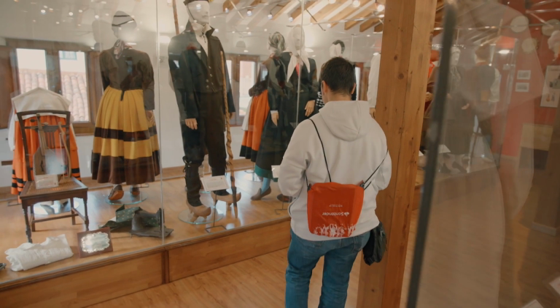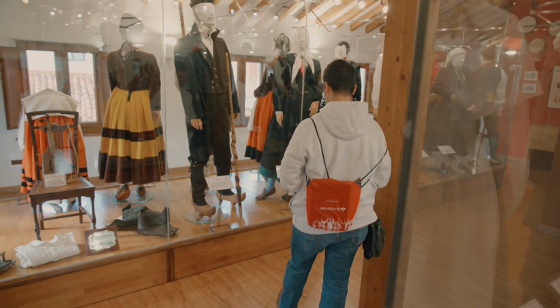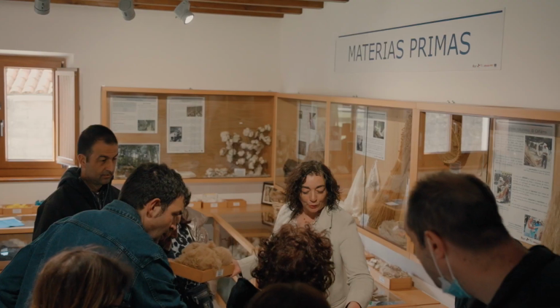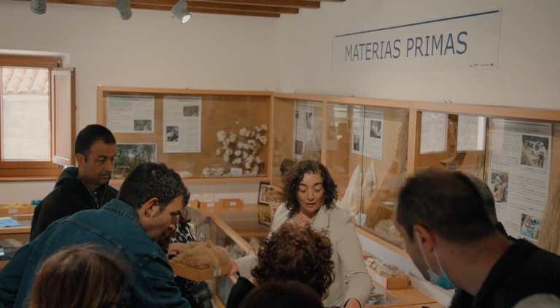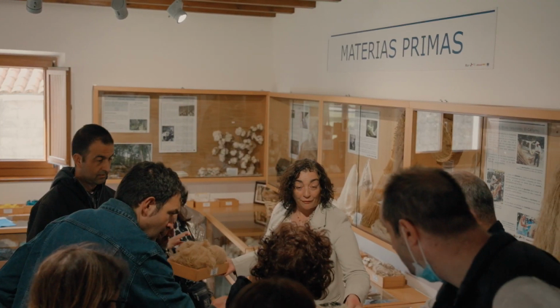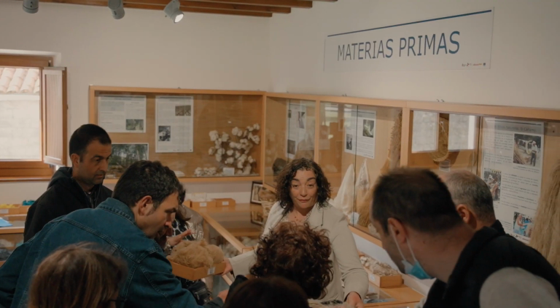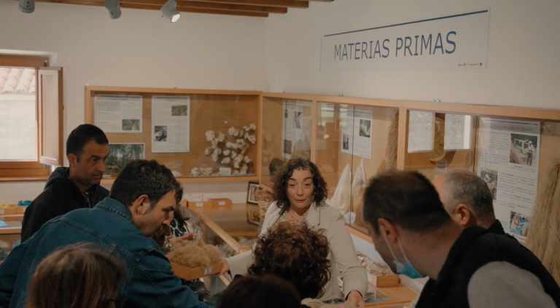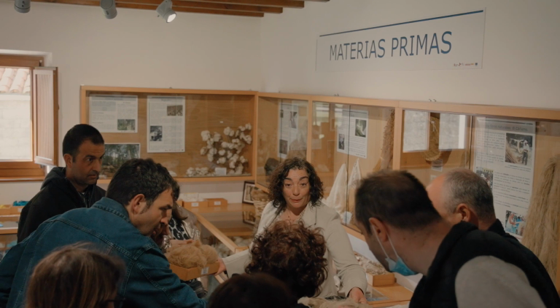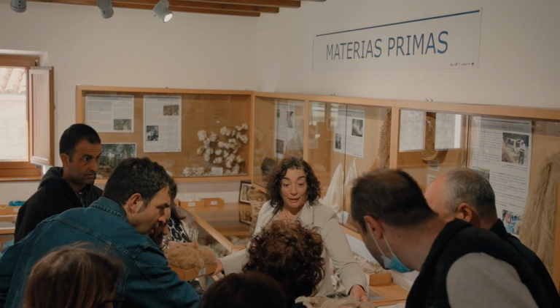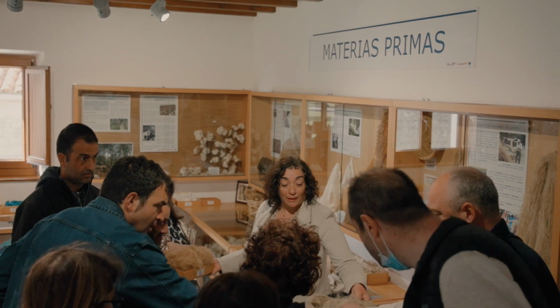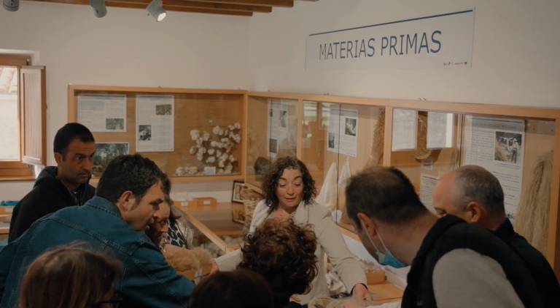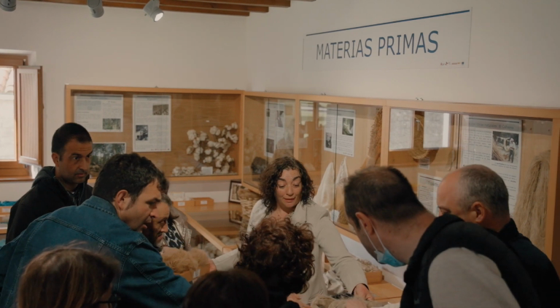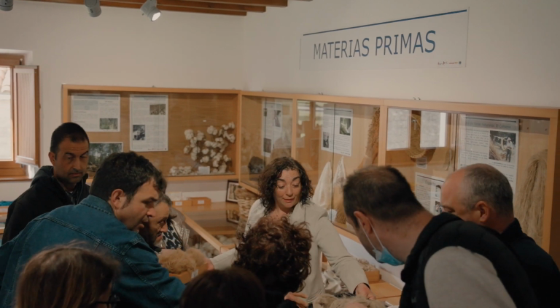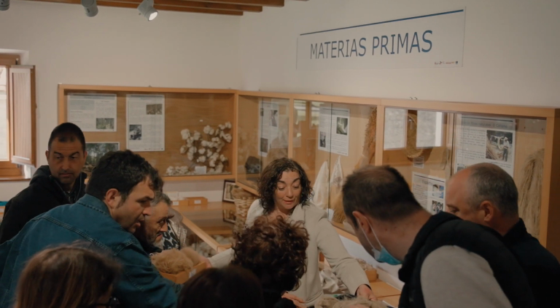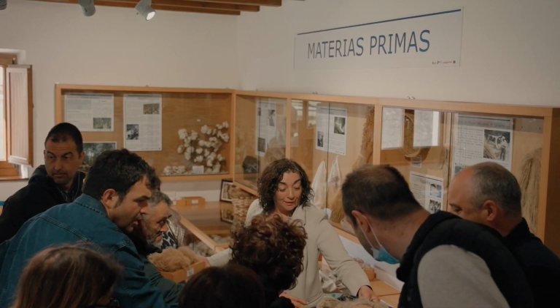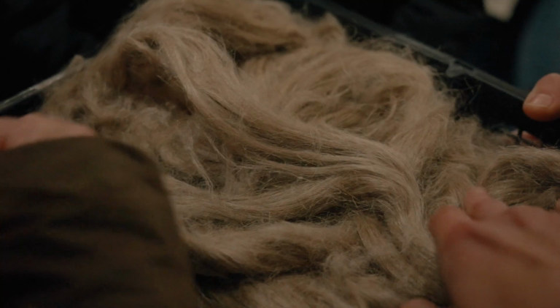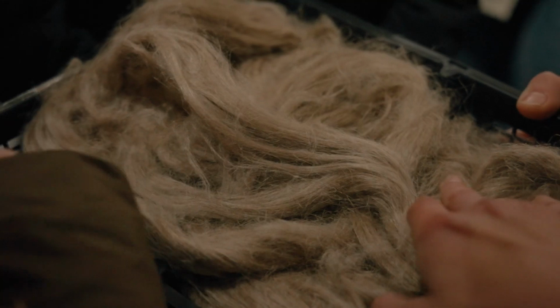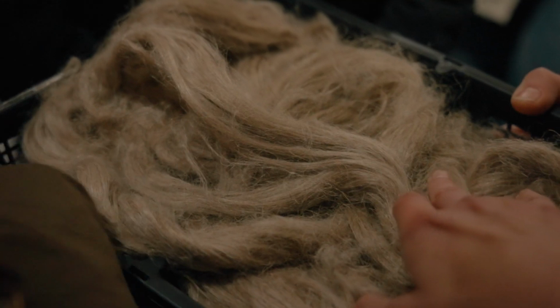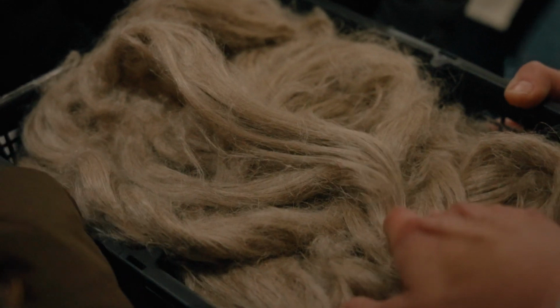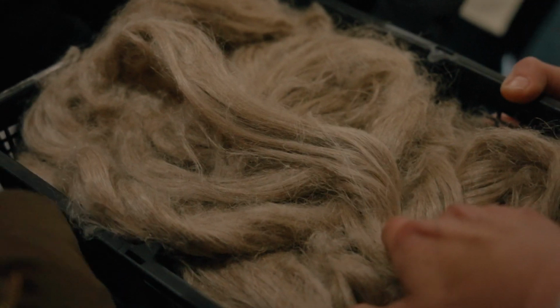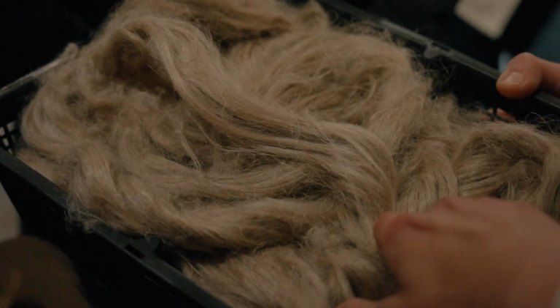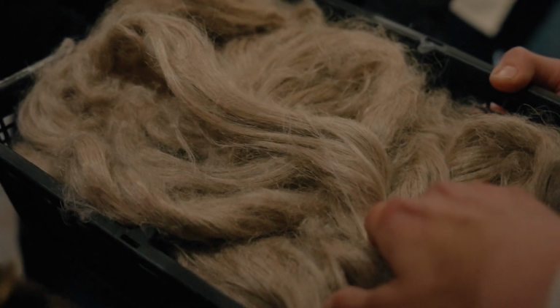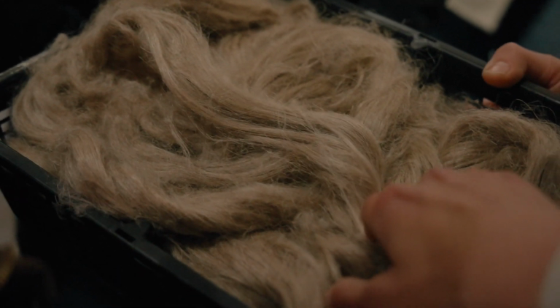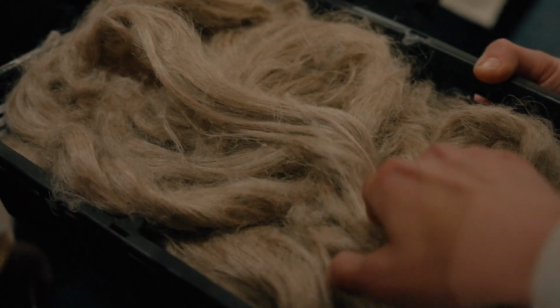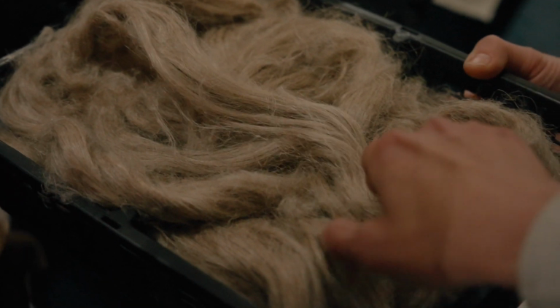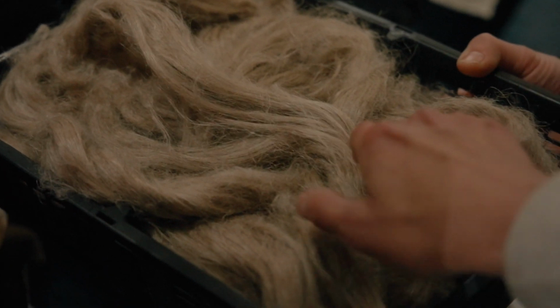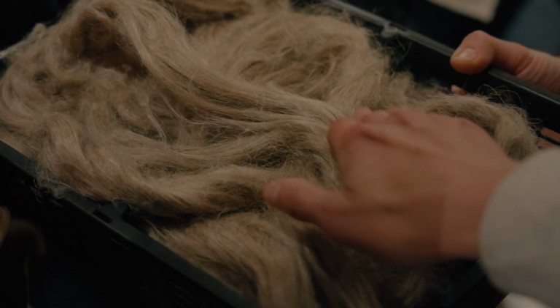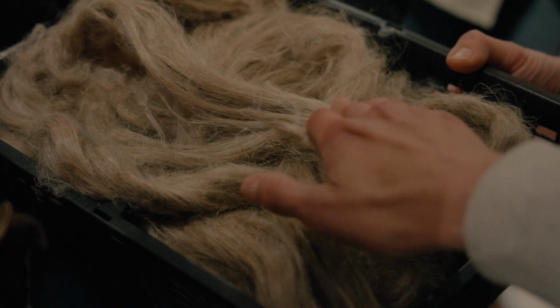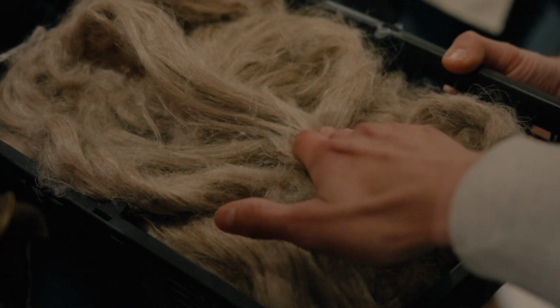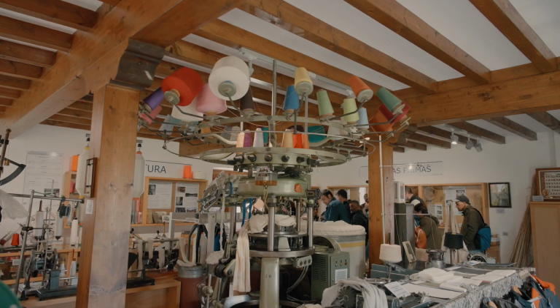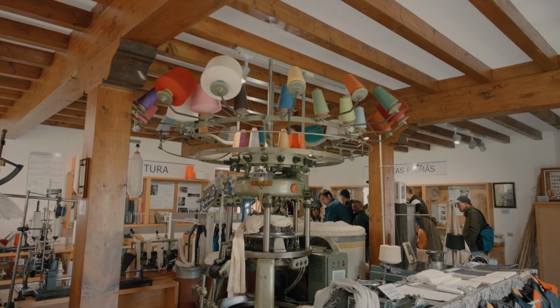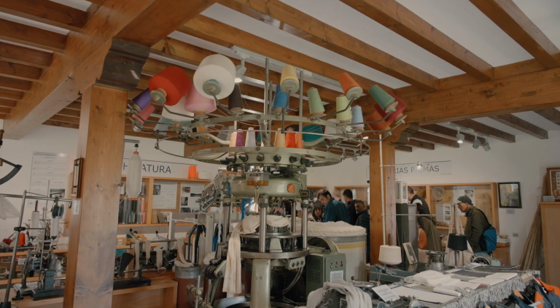Este museo del traje sorprende por la variedad y riqueza de nuestro patrimonio textil, sin dejar de lado las materias primas y herramientas con las que se confeccionaban todas las ropas.